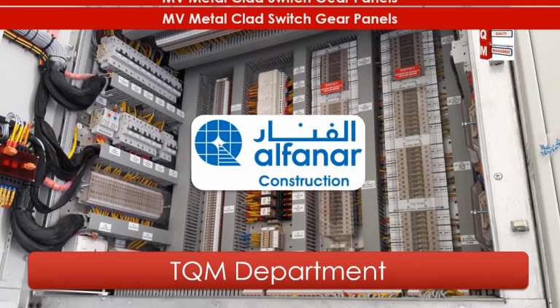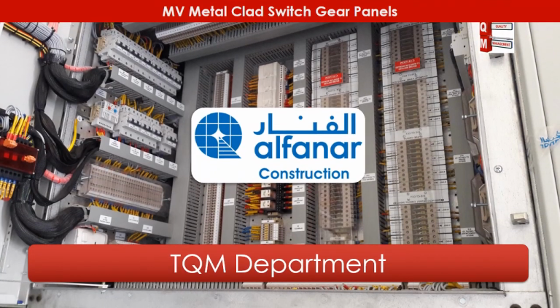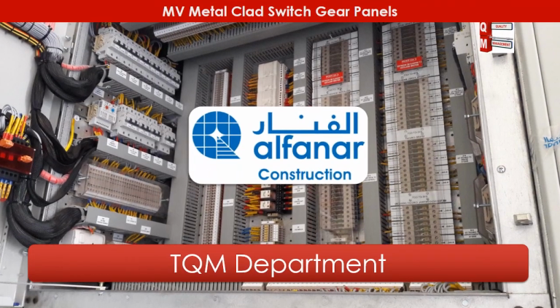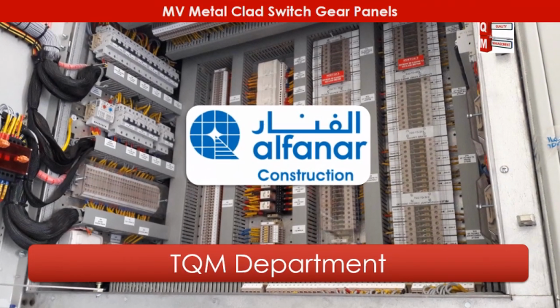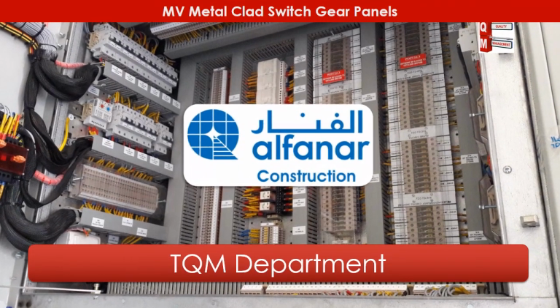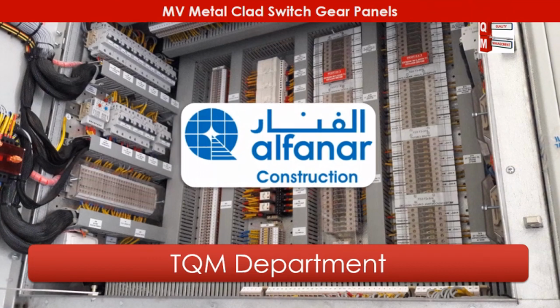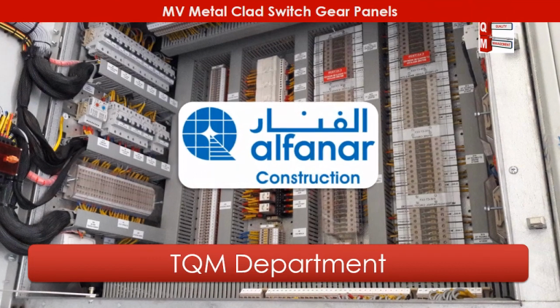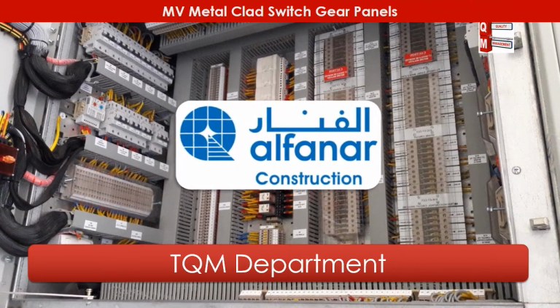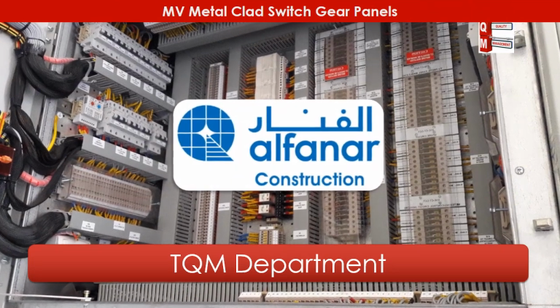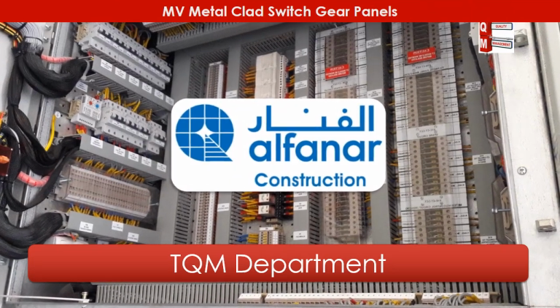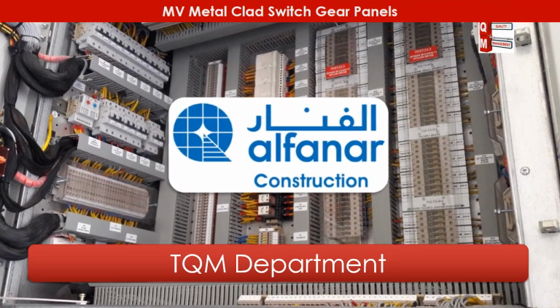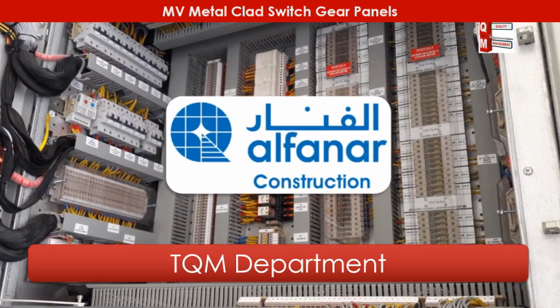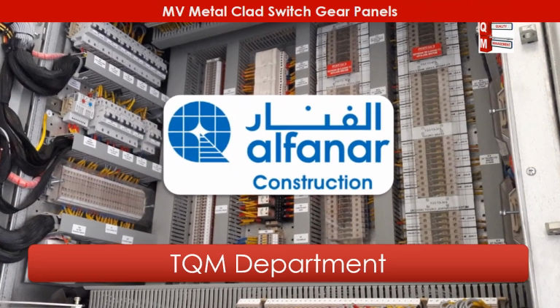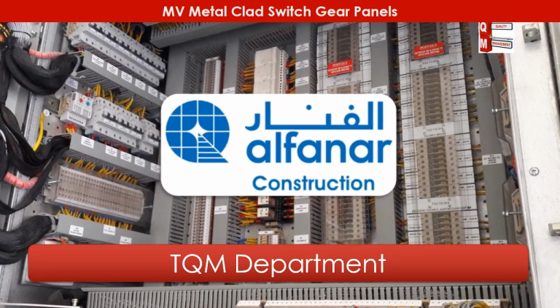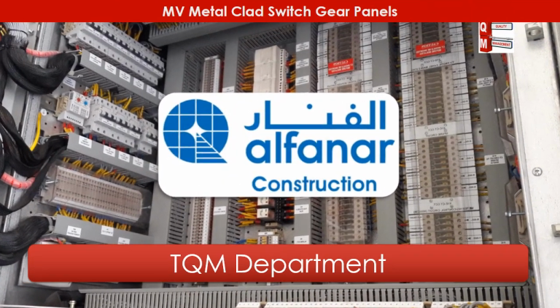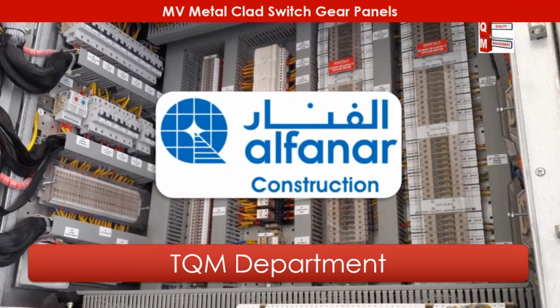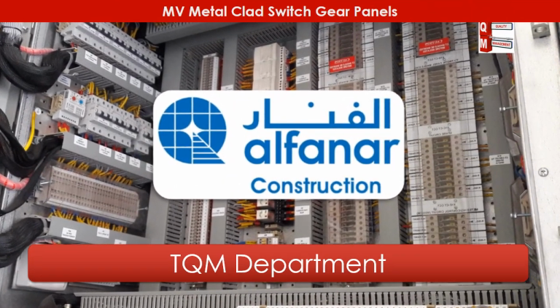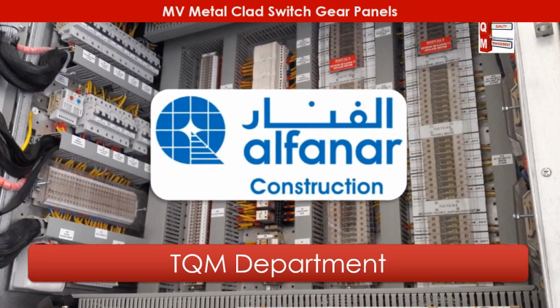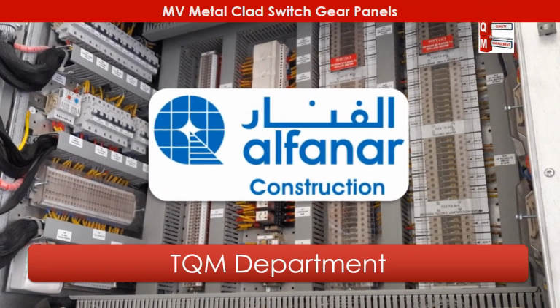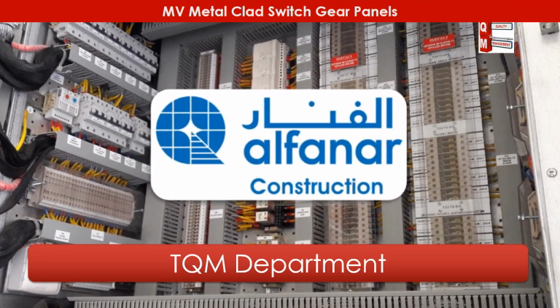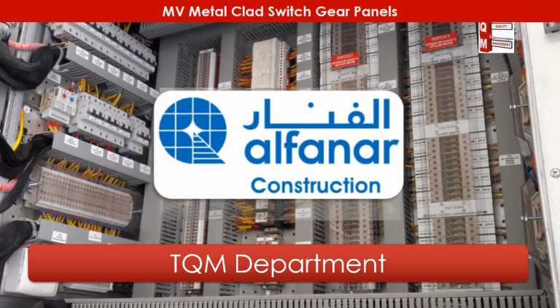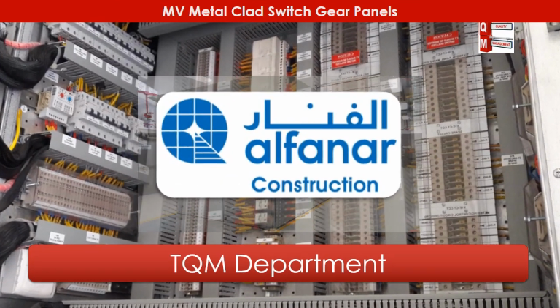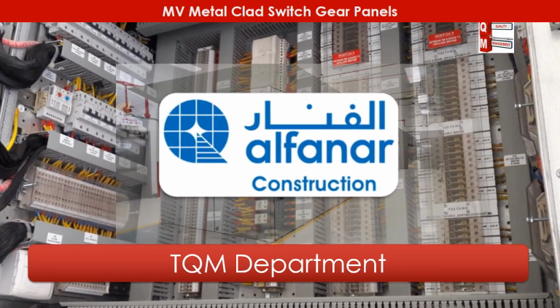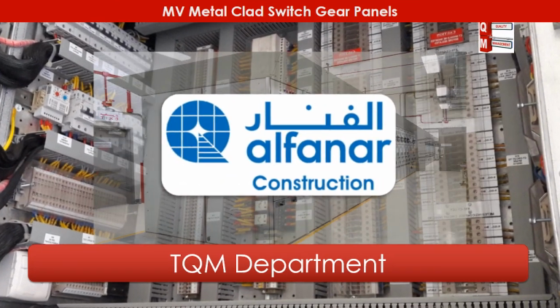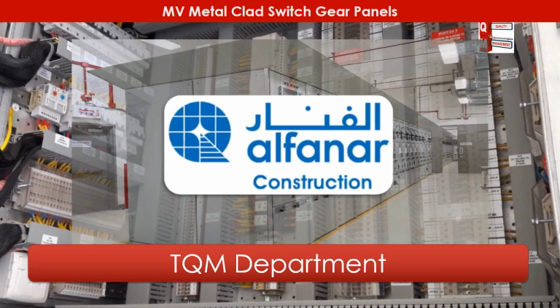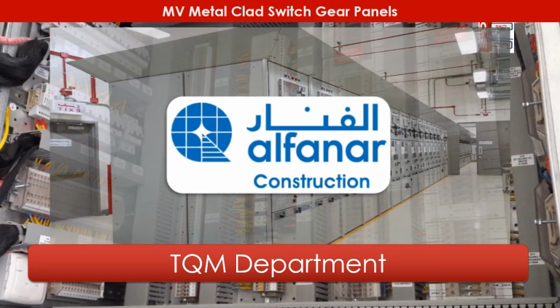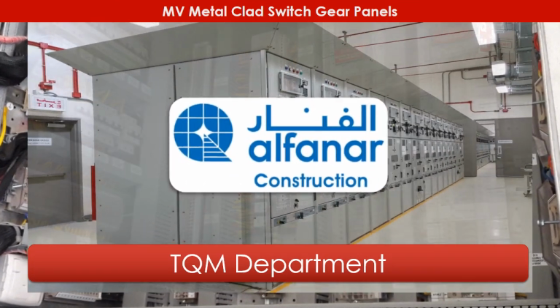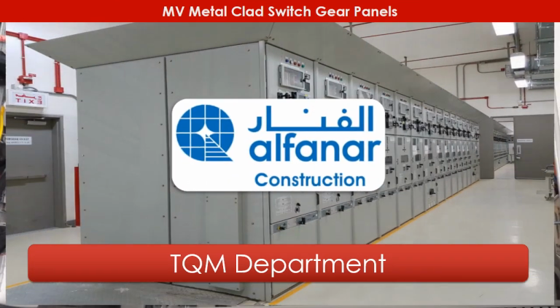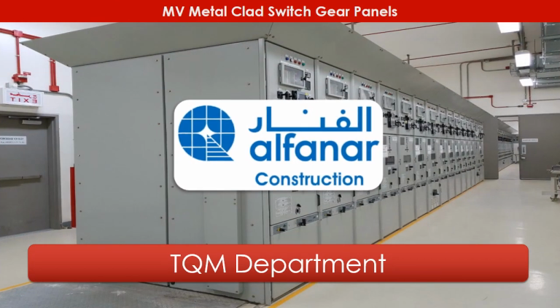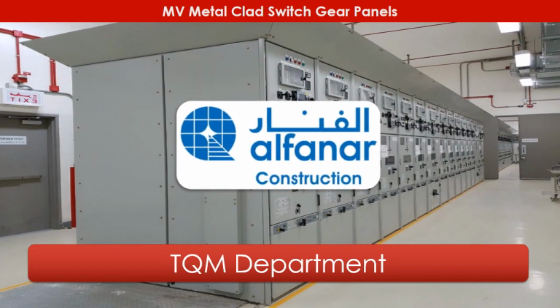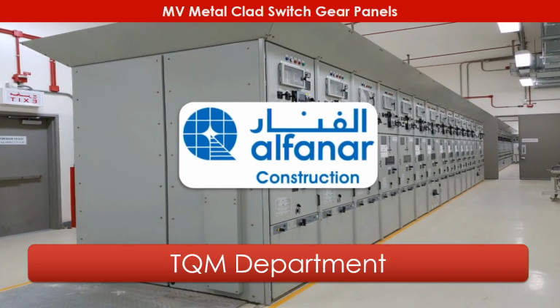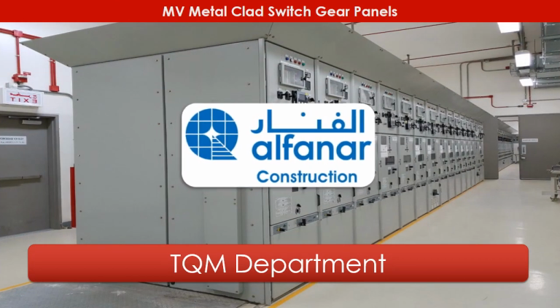Thank you for watching. We hope this work methodology will be useful on site.